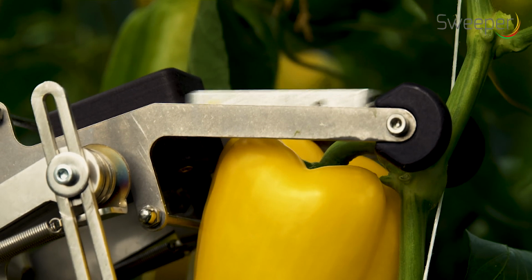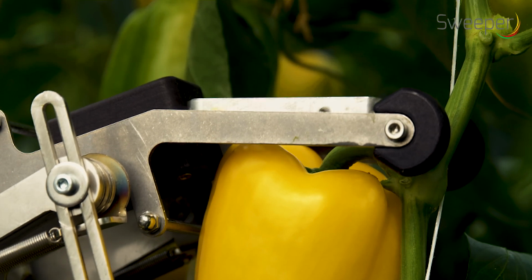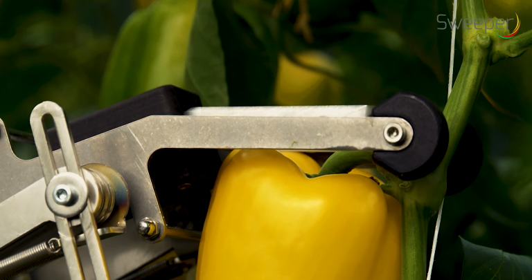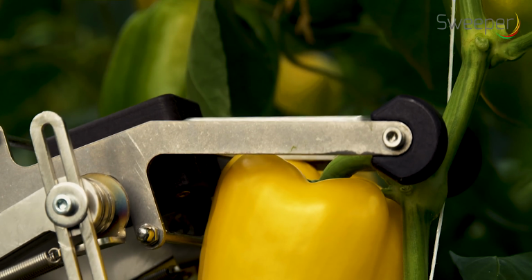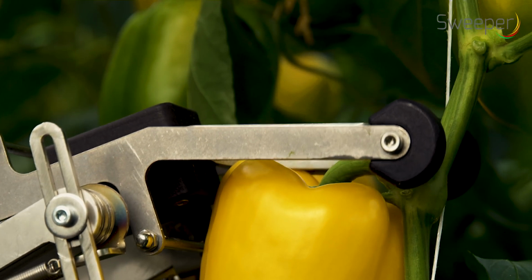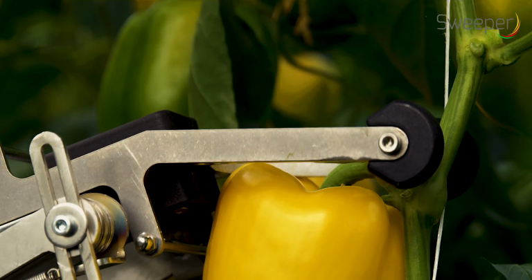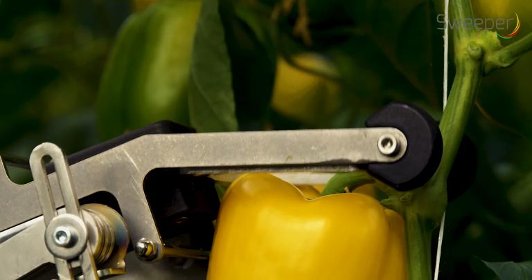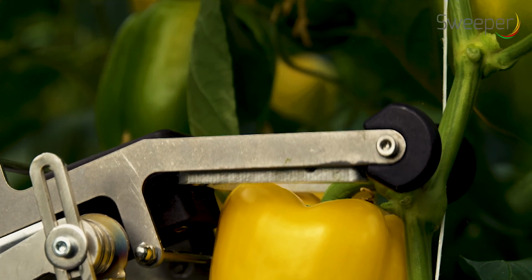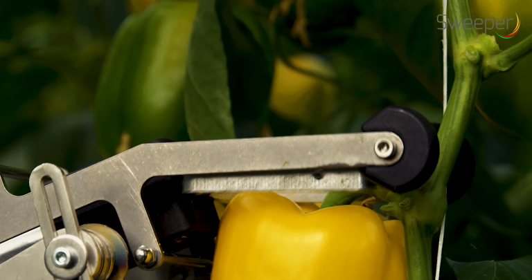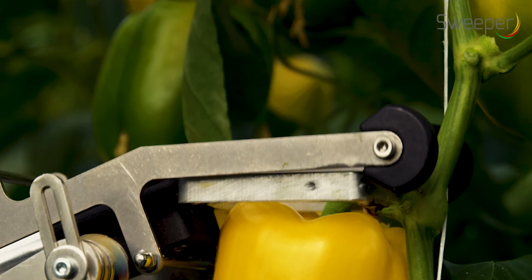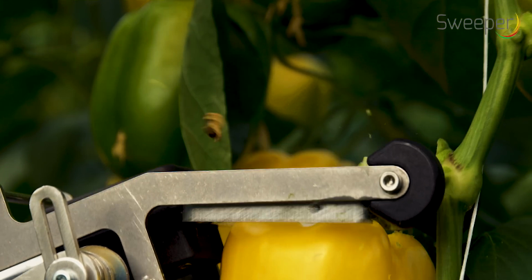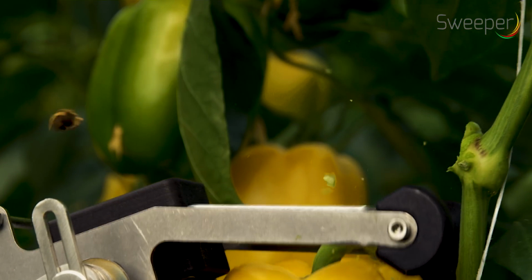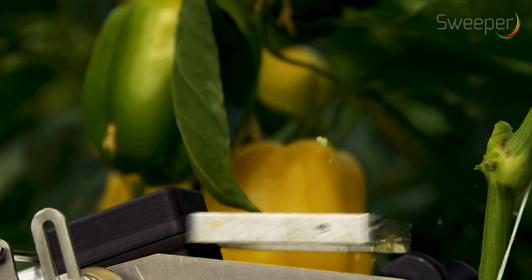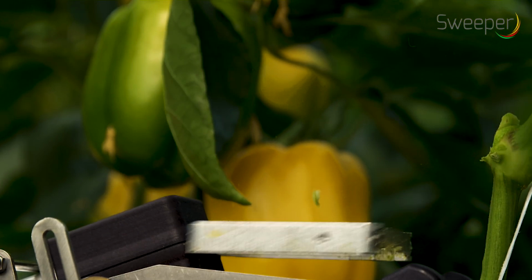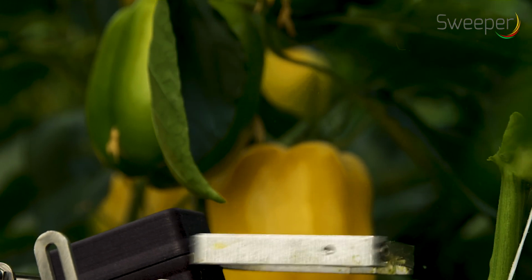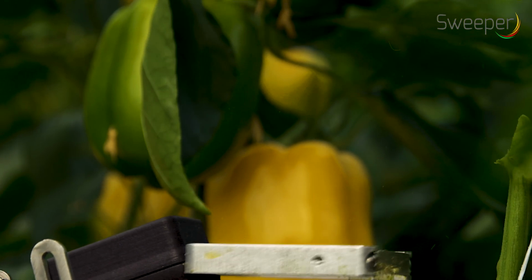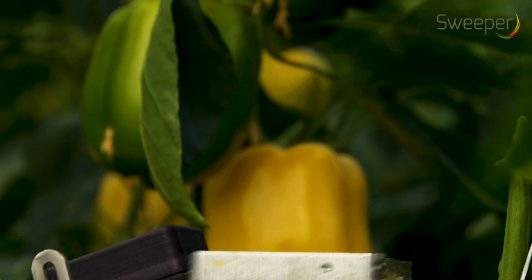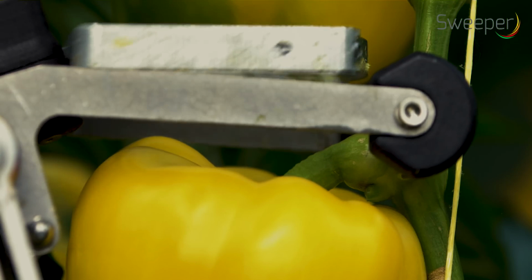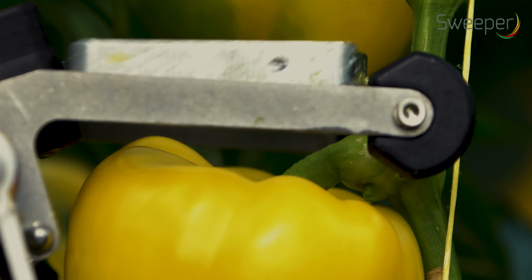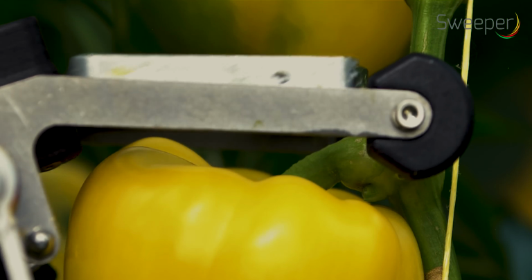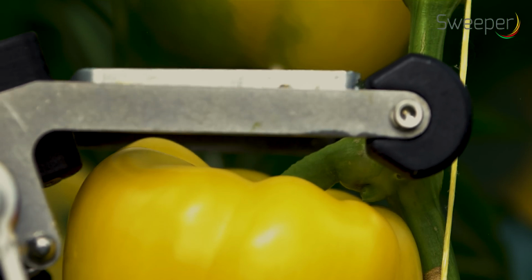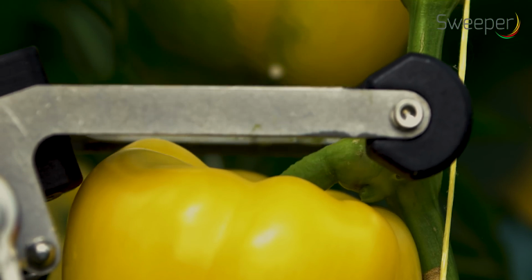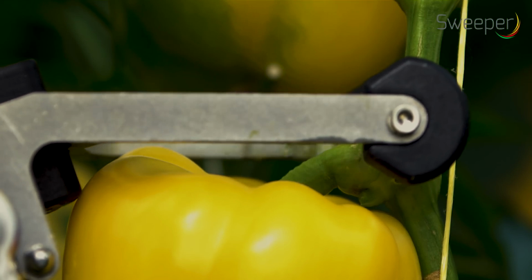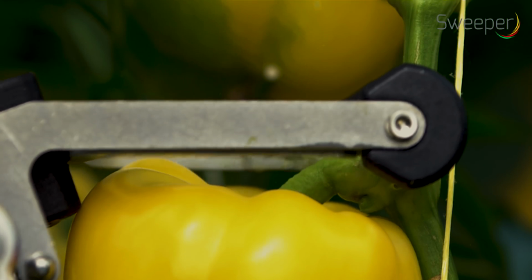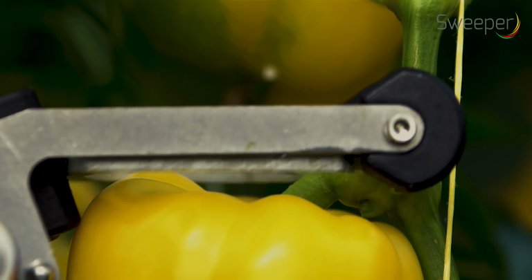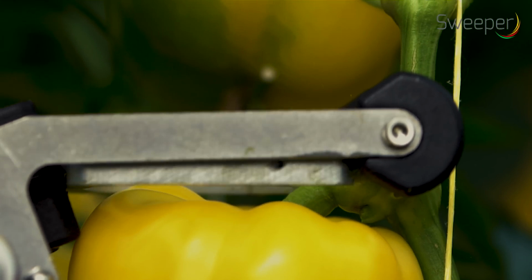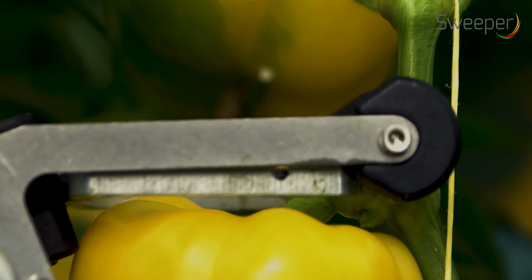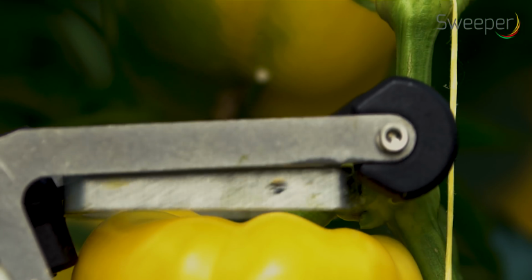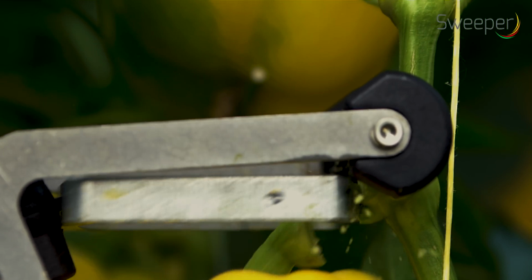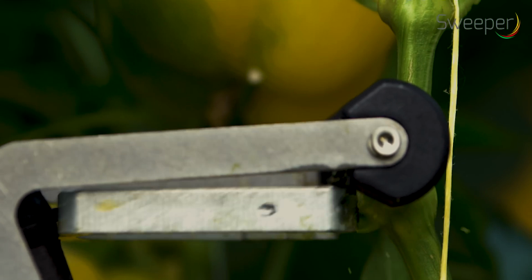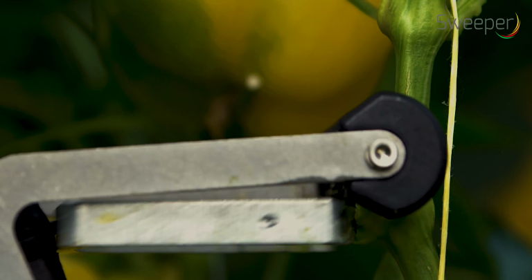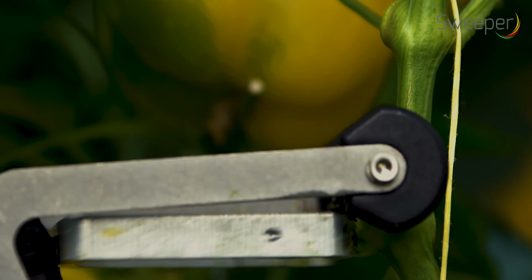The small cutting tool is positioned just above the pepper and cuts the peduncle while the cutting tool is moved downwards.